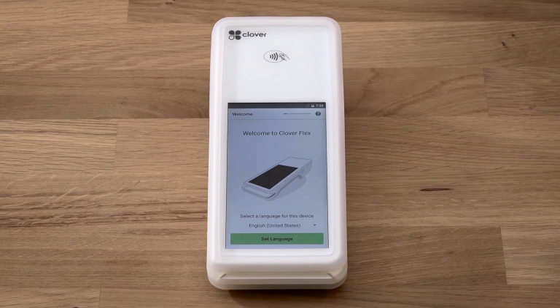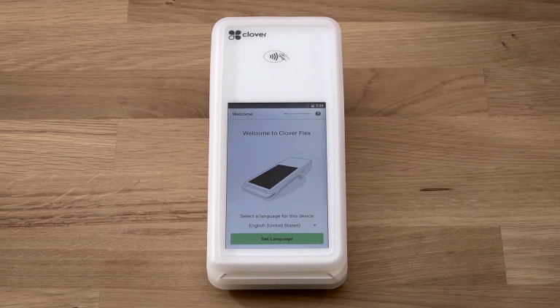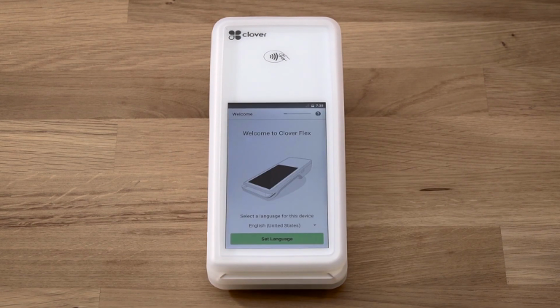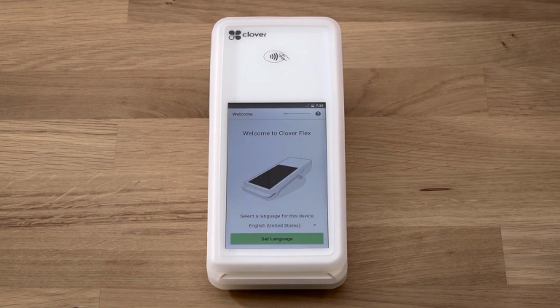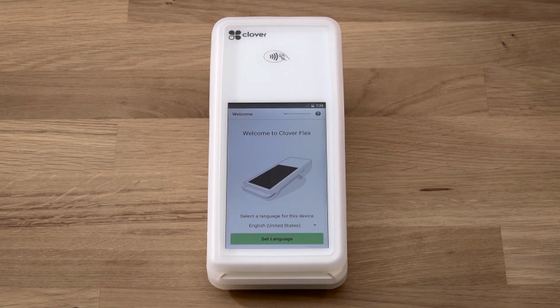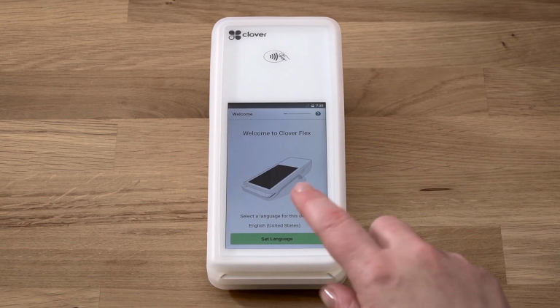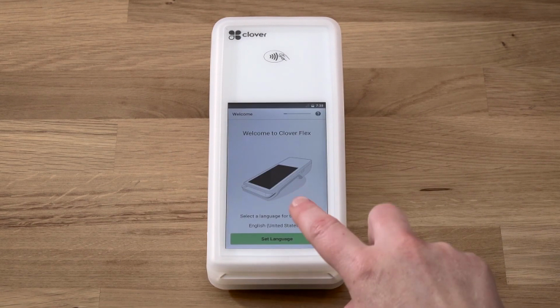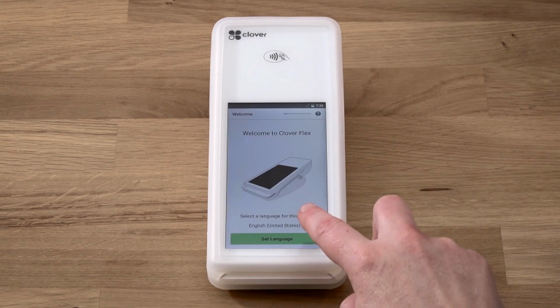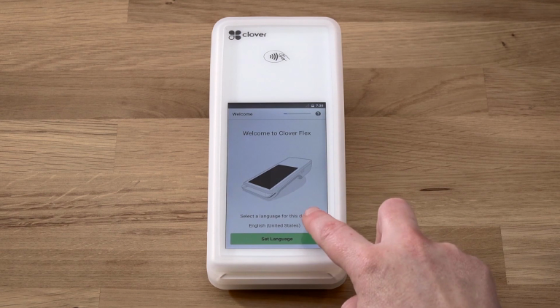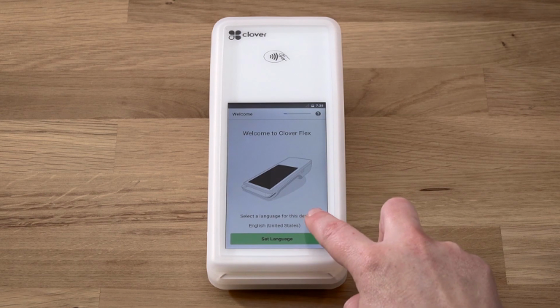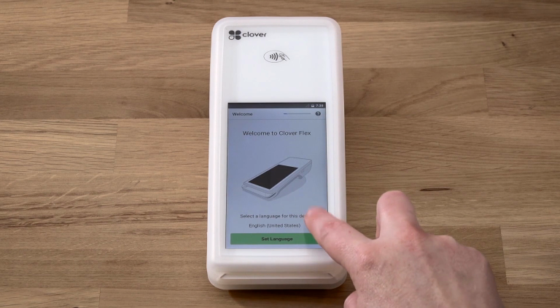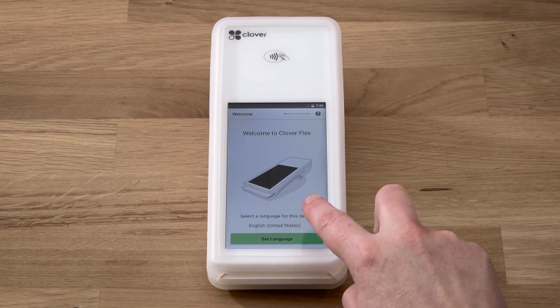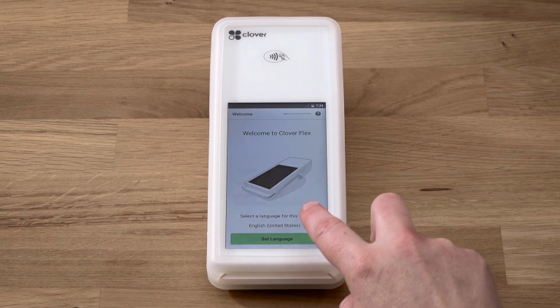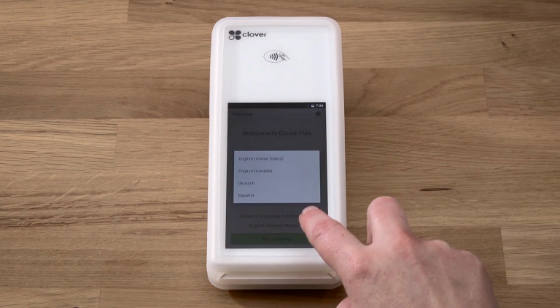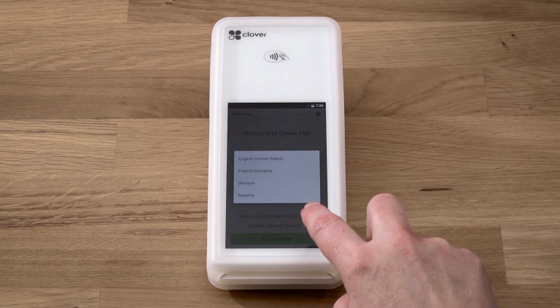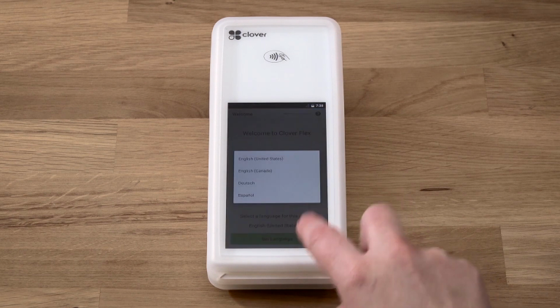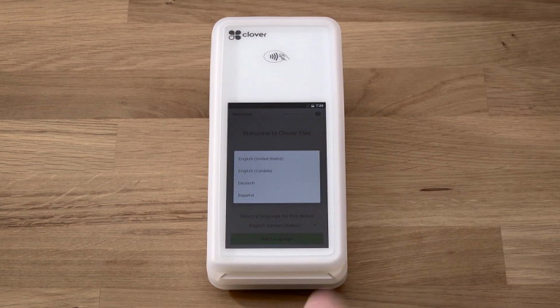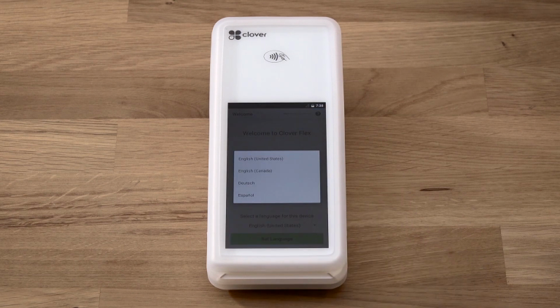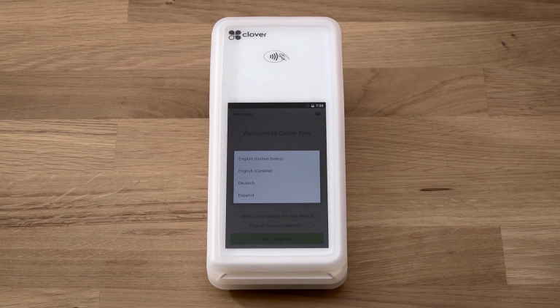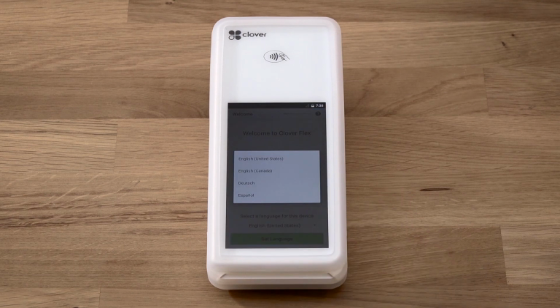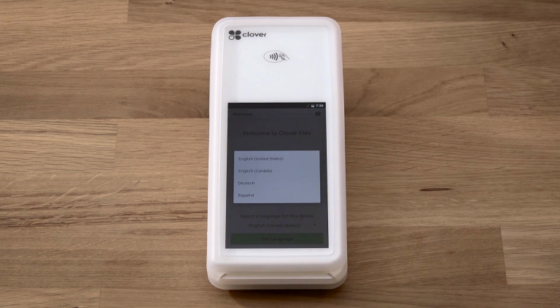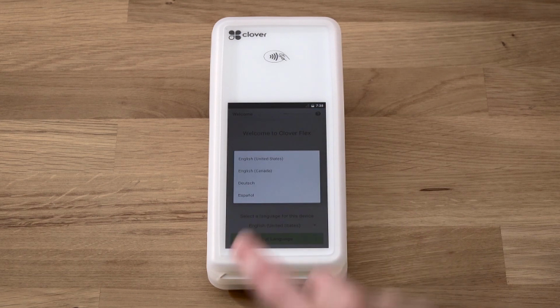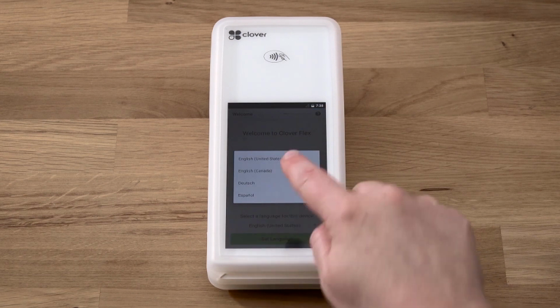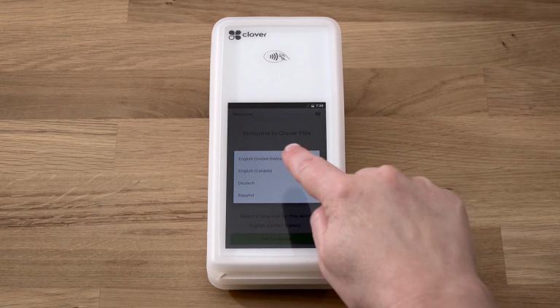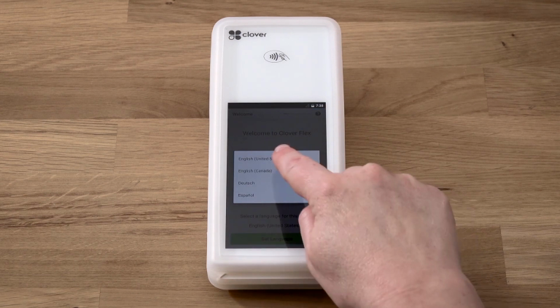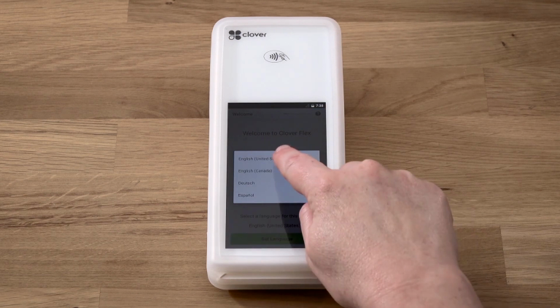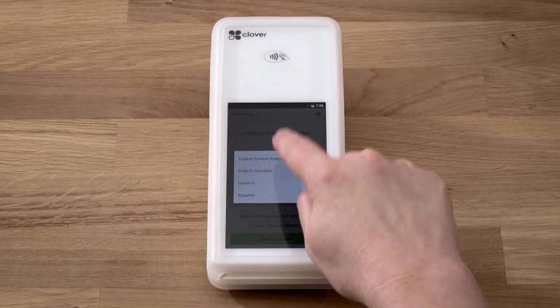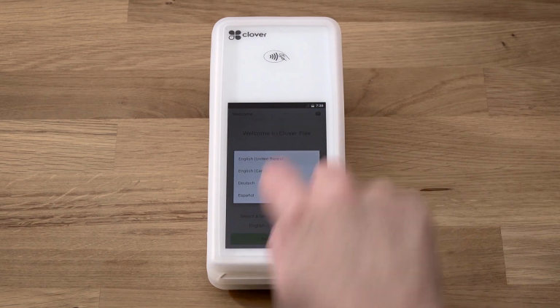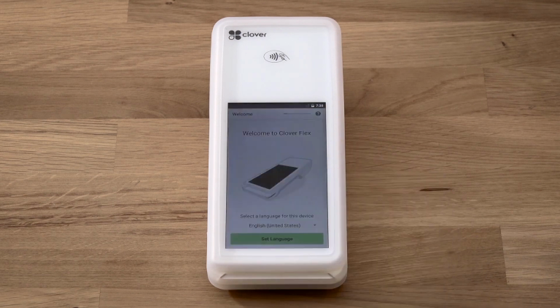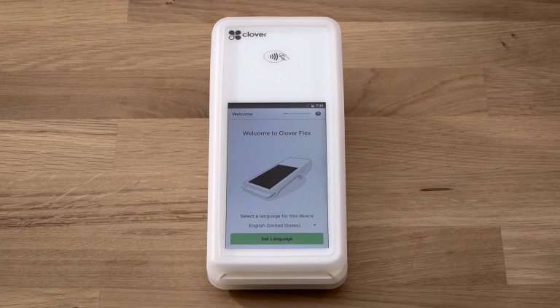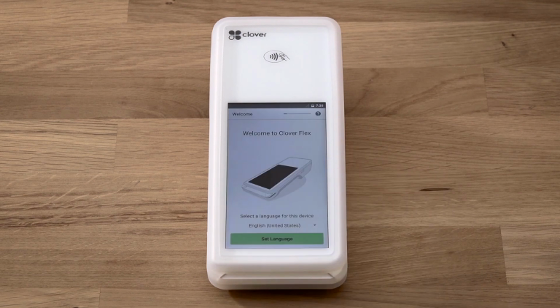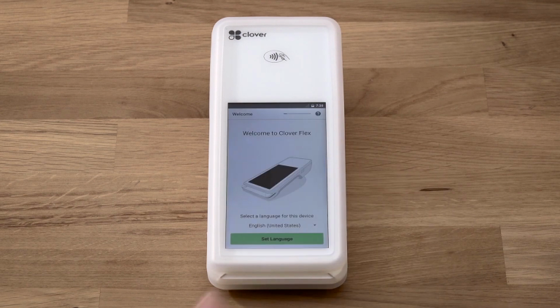Select the language for your setup, then follow the setup wizard to activate your device.